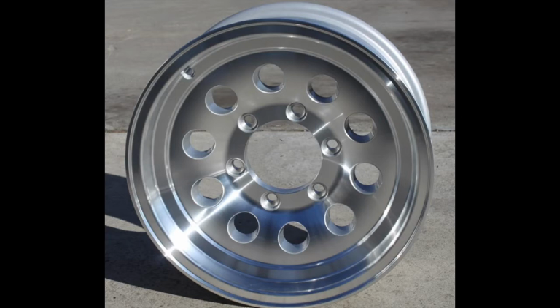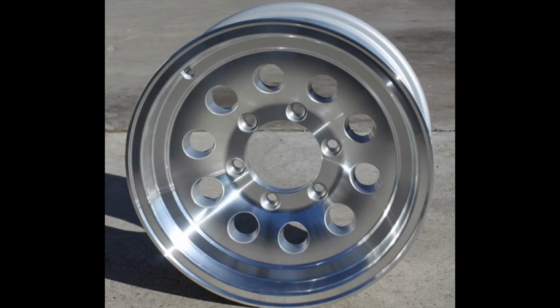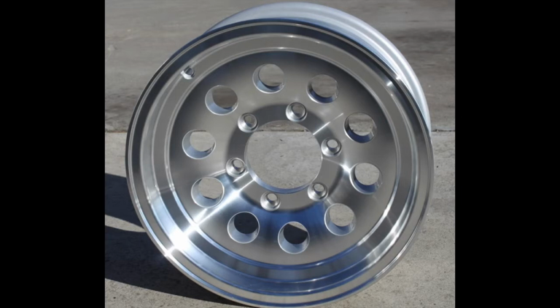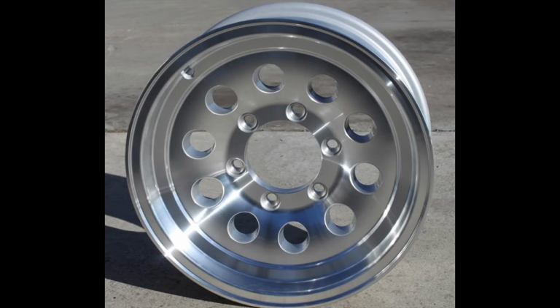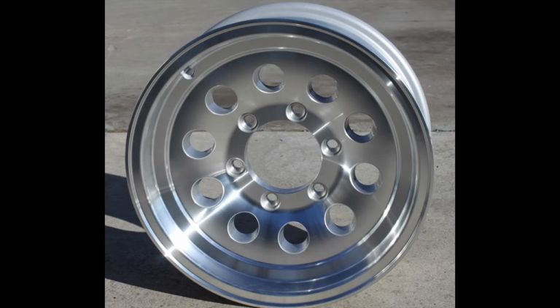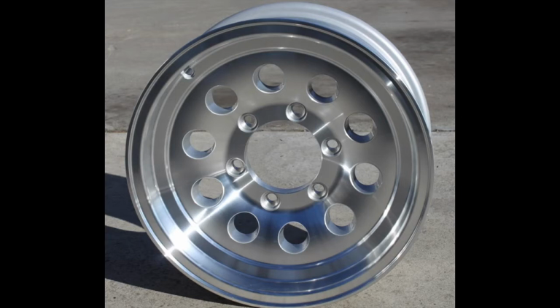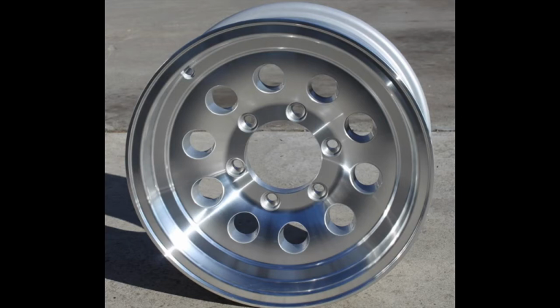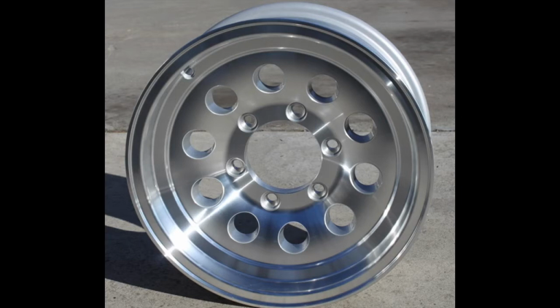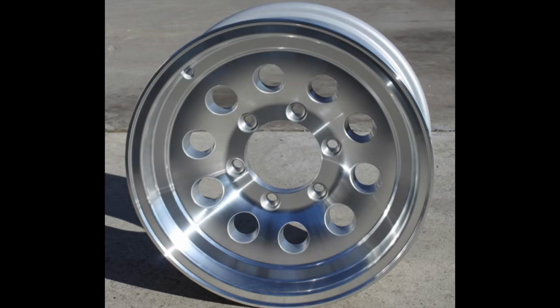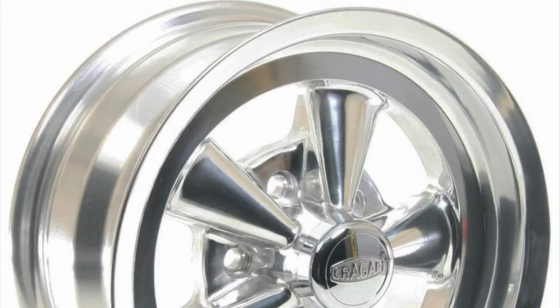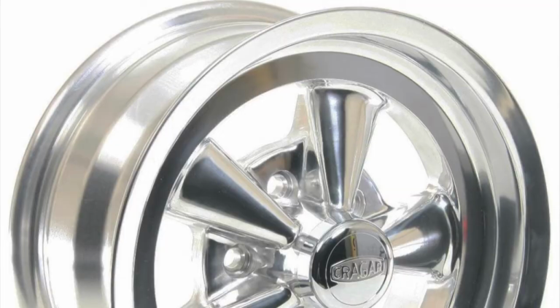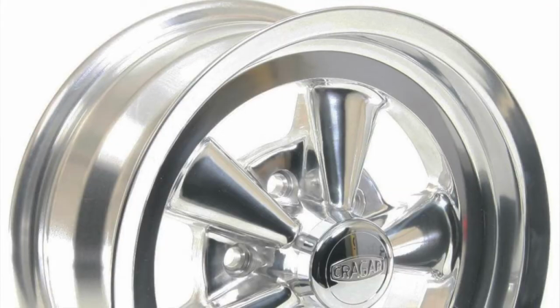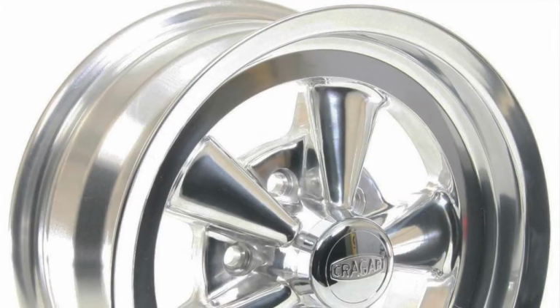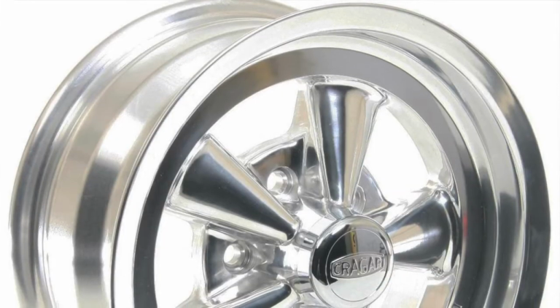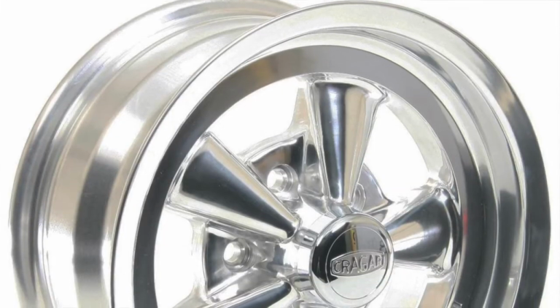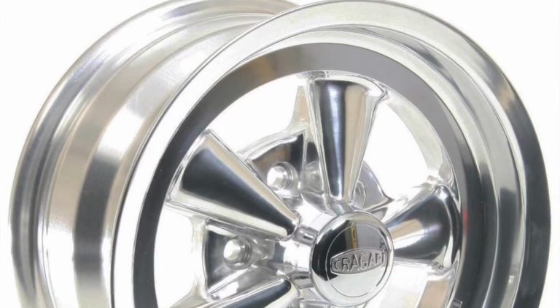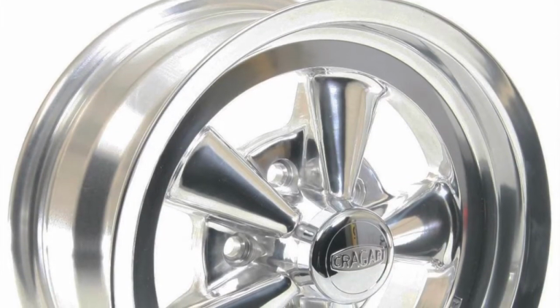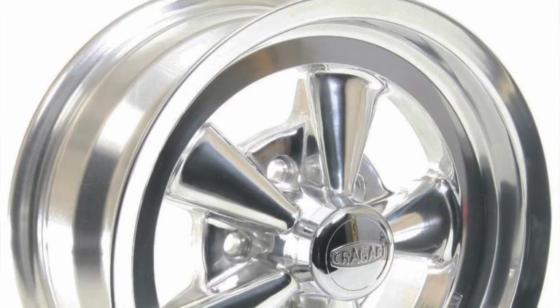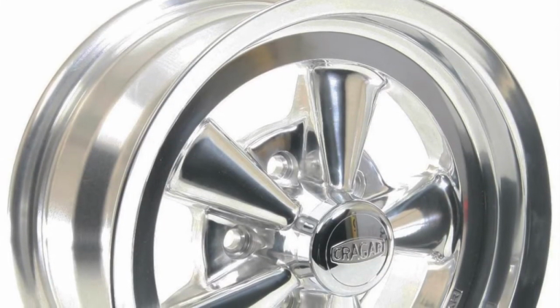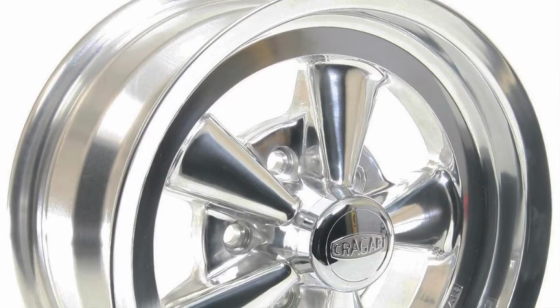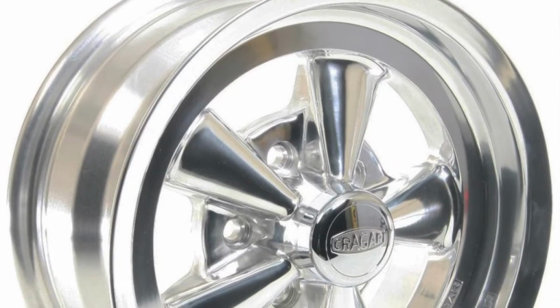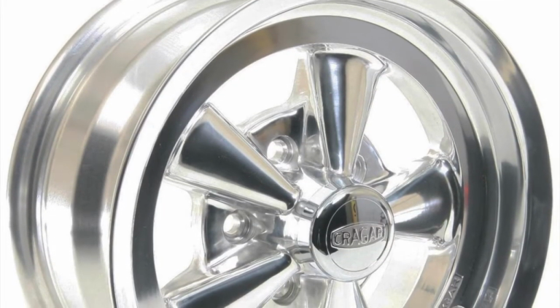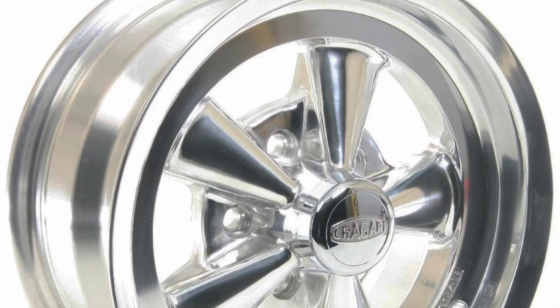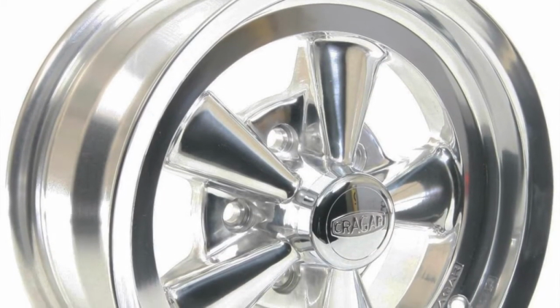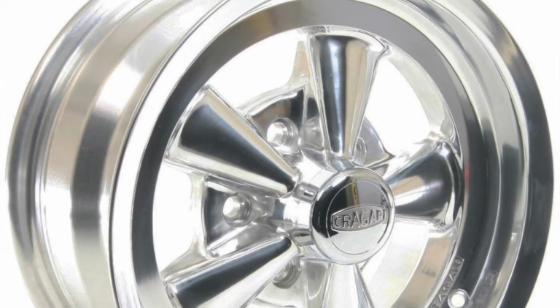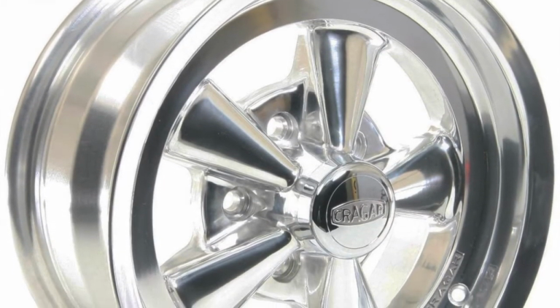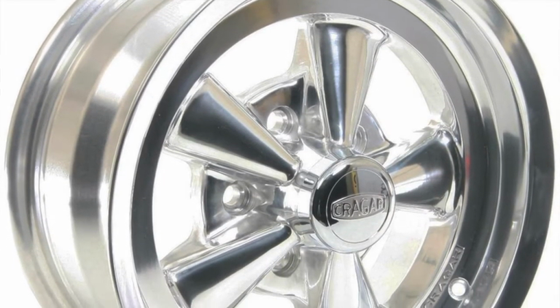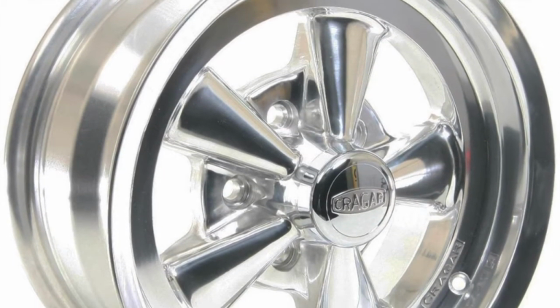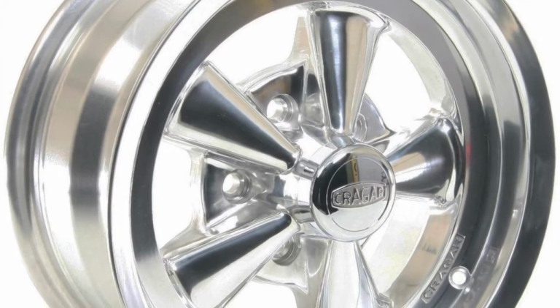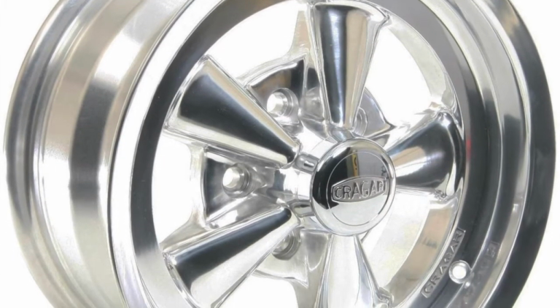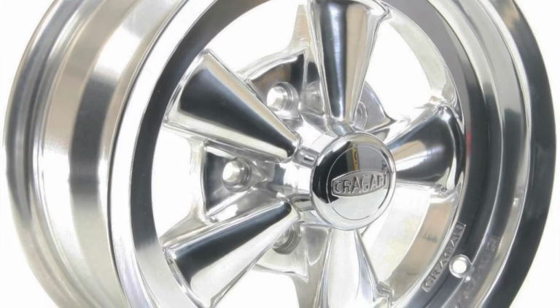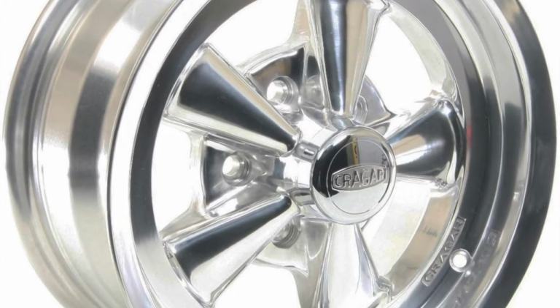To acquire the shine it's just by polishing it out — that's what brings out the shine. That's why it's called polished aluminum.